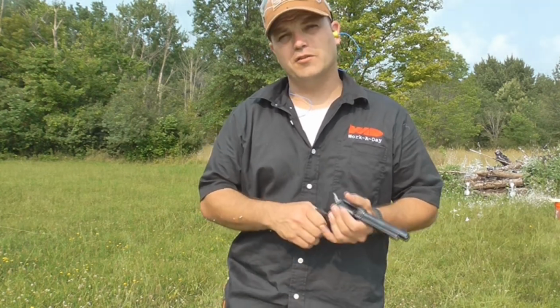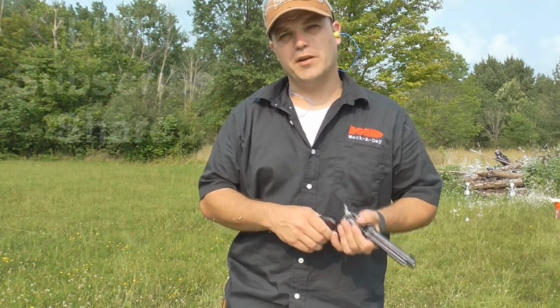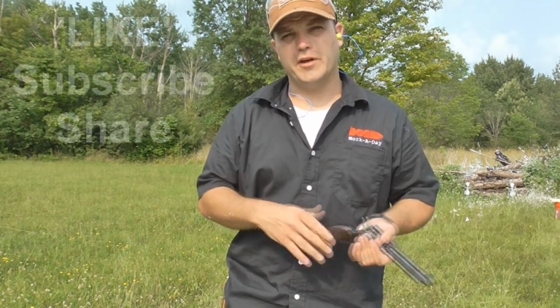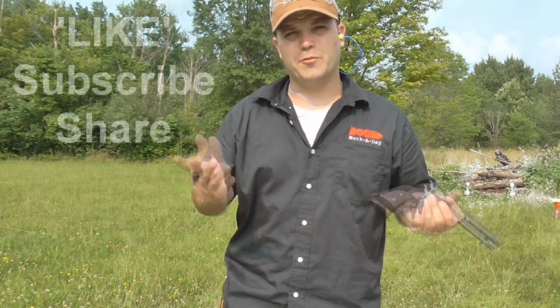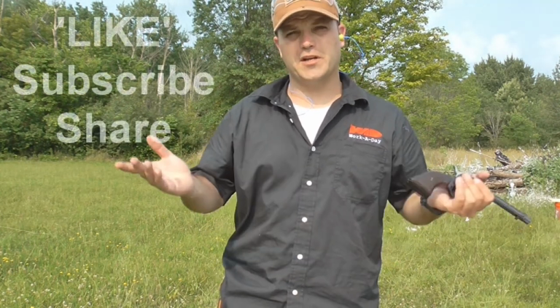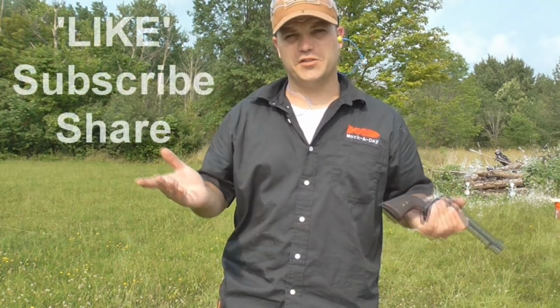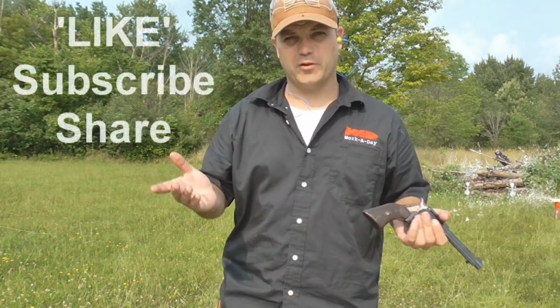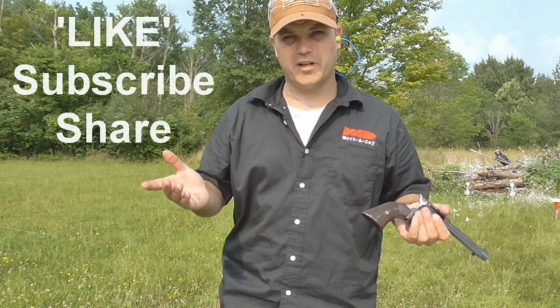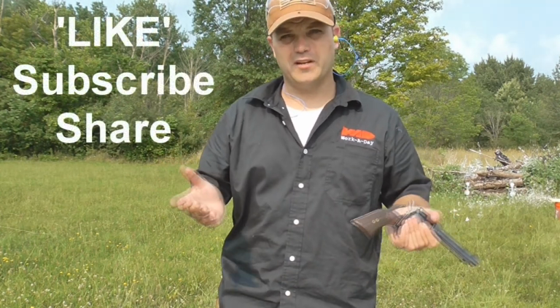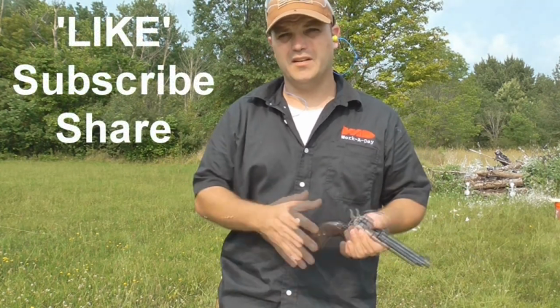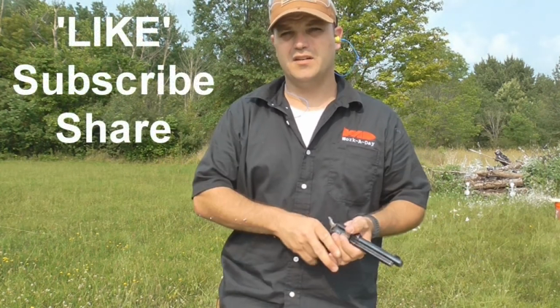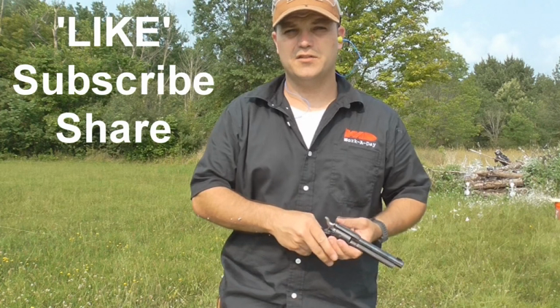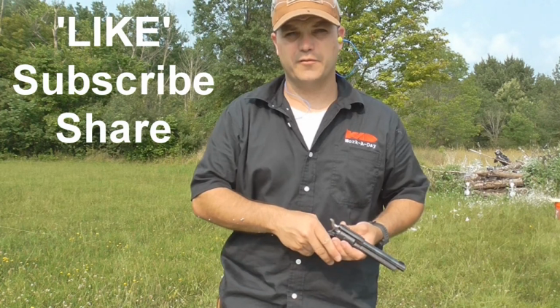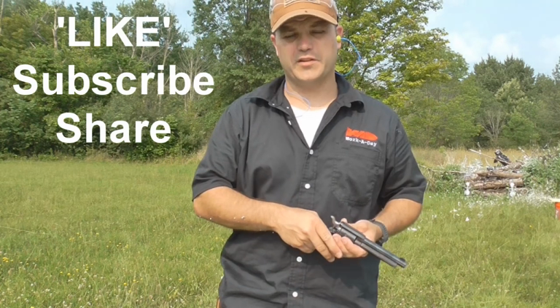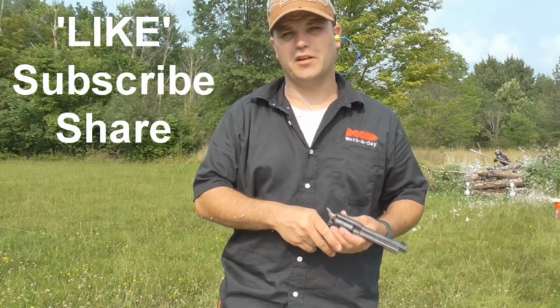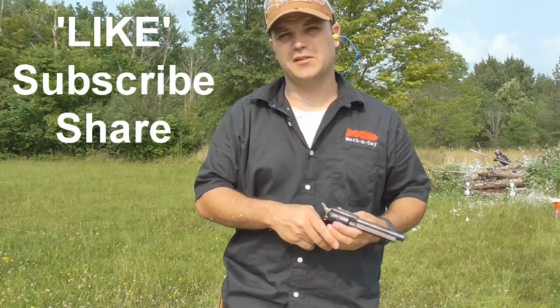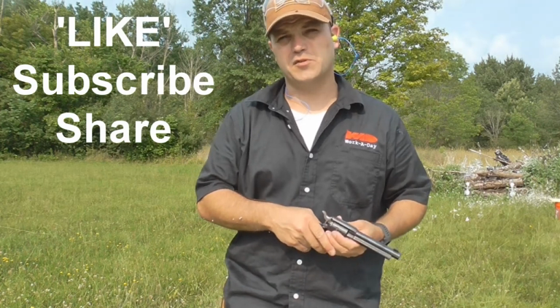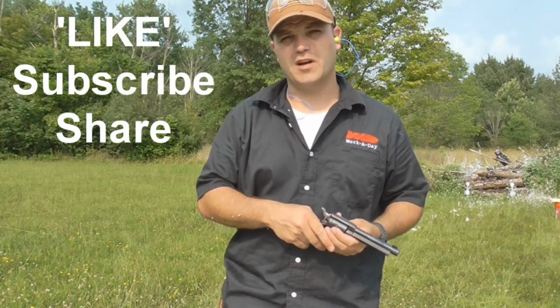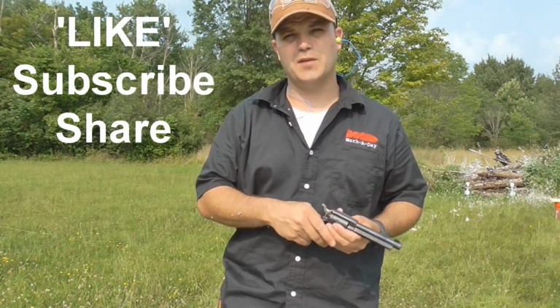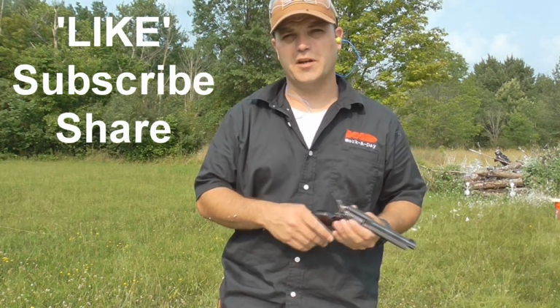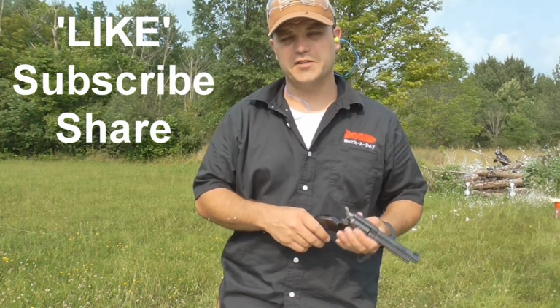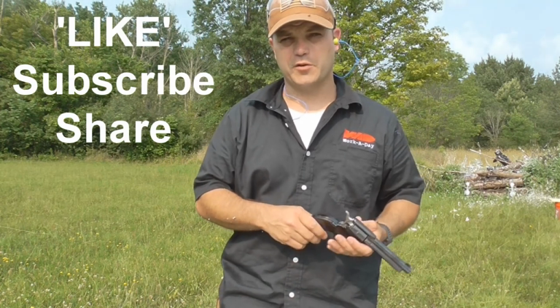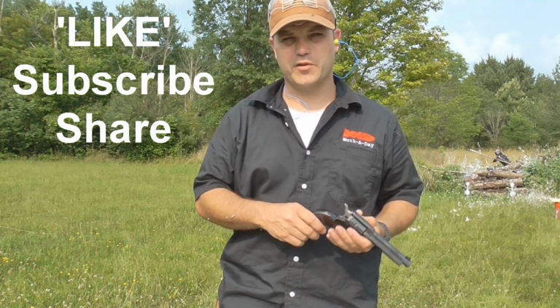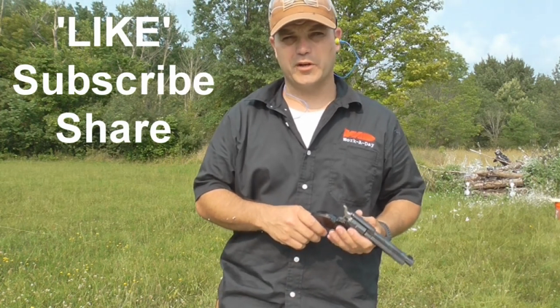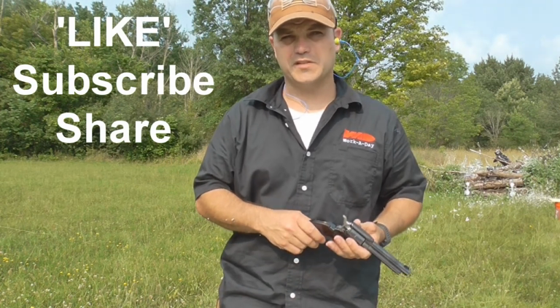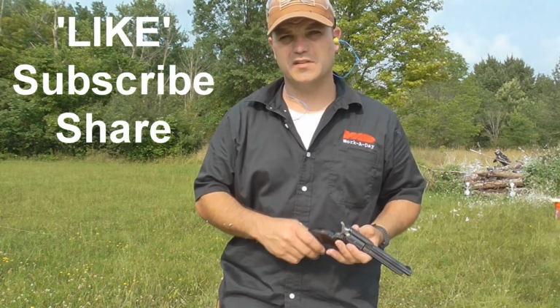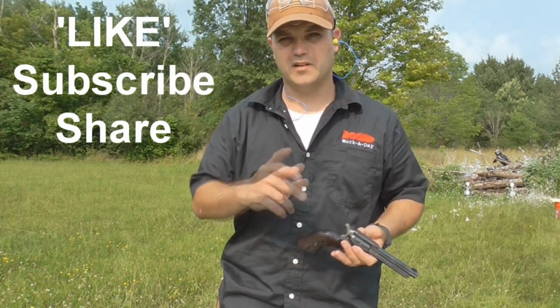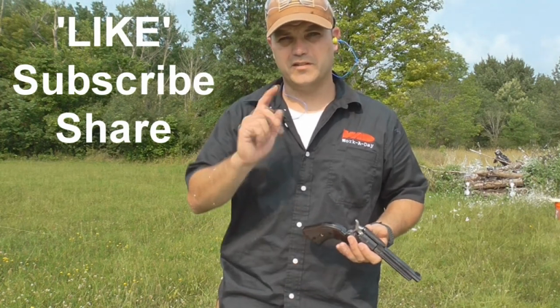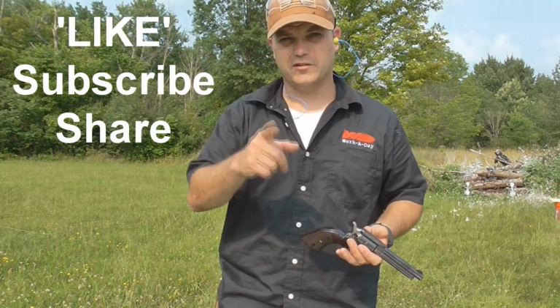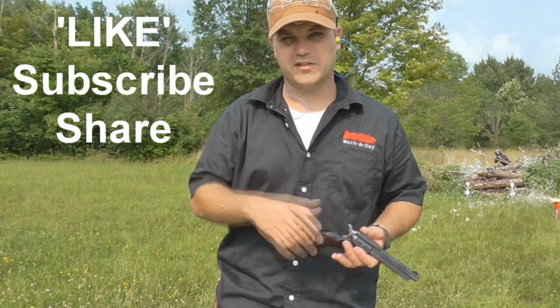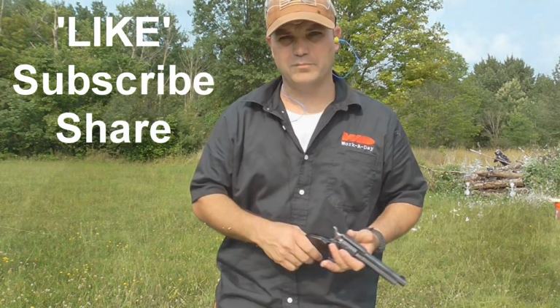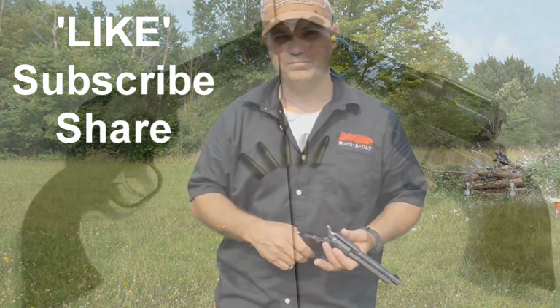Hope you guys enjoyed. Don't forget to like, subscribe, and share with your buddies — until next time.